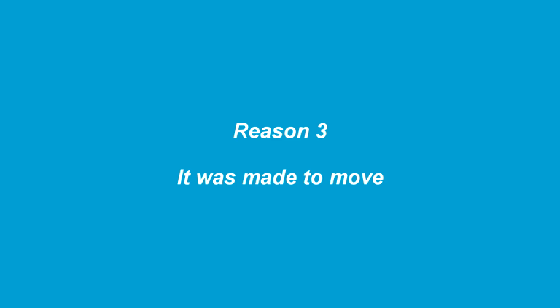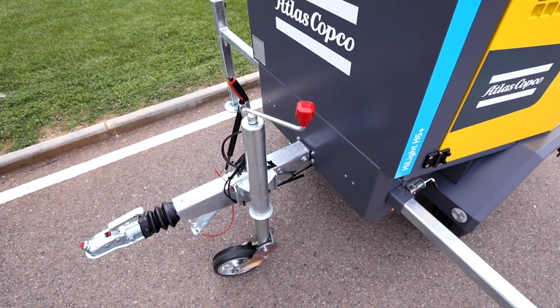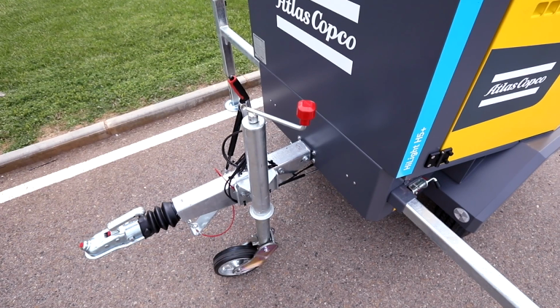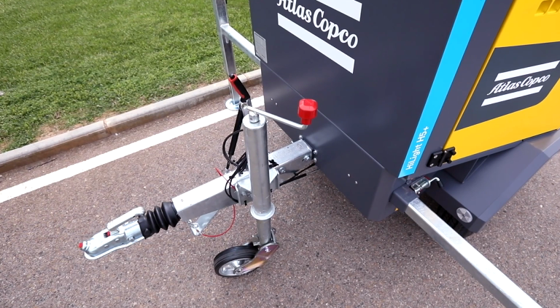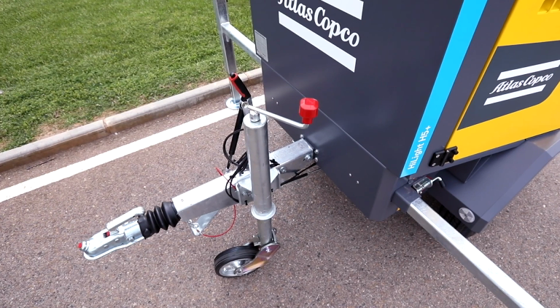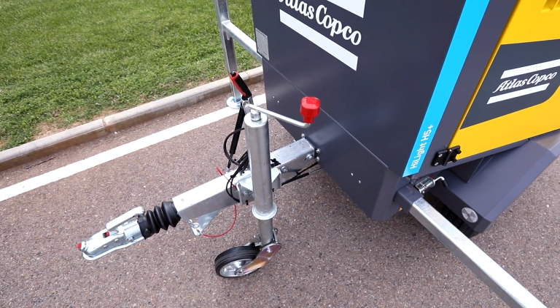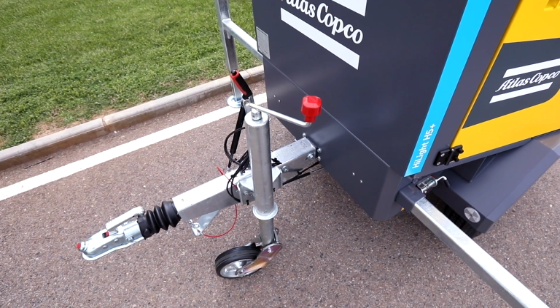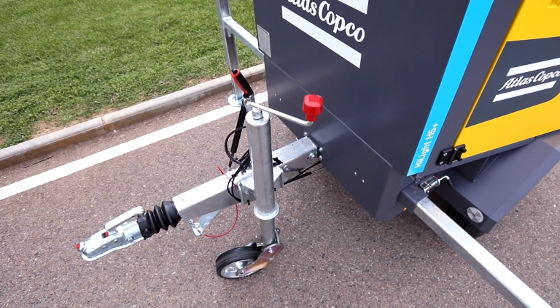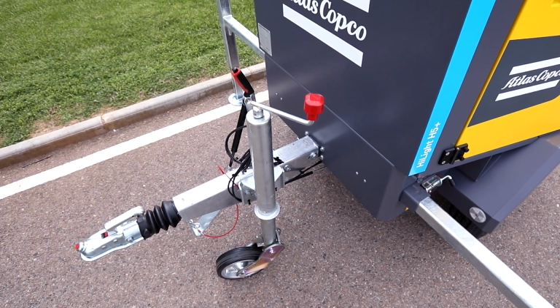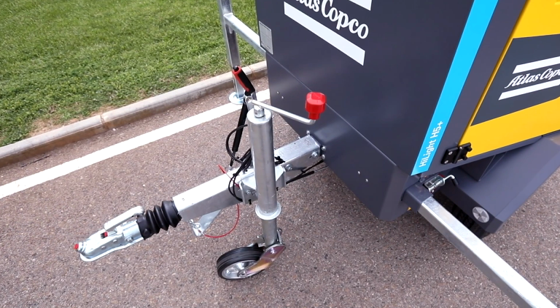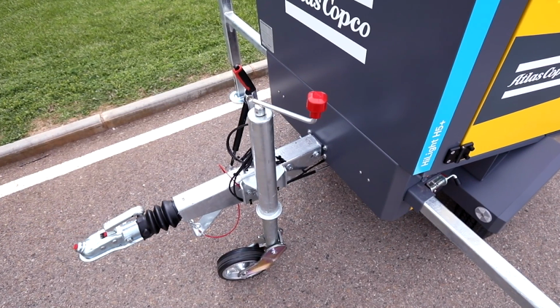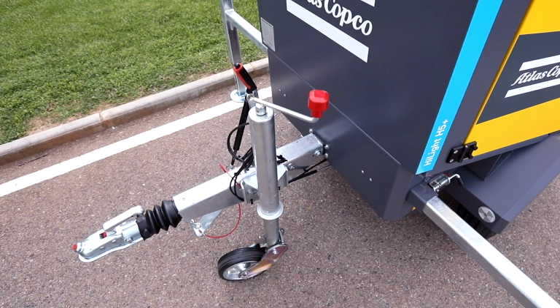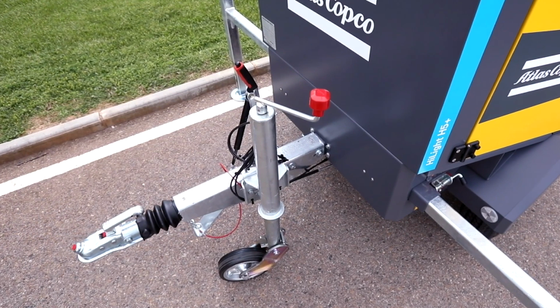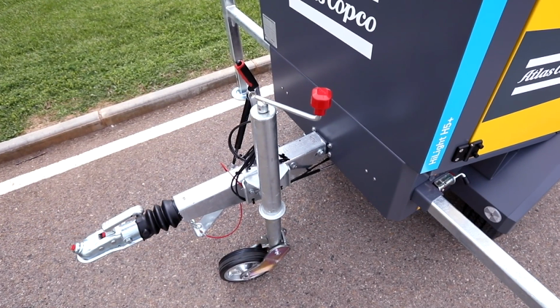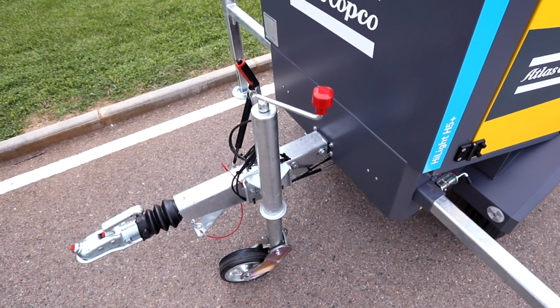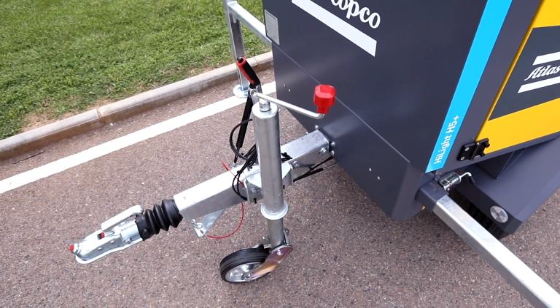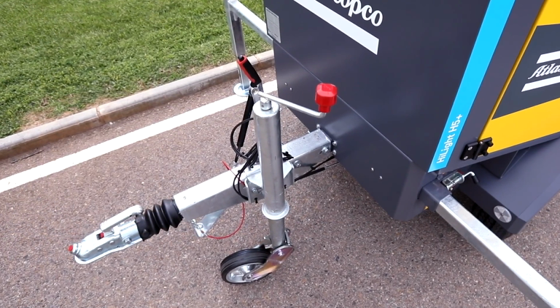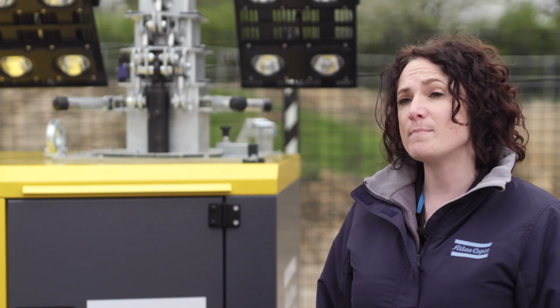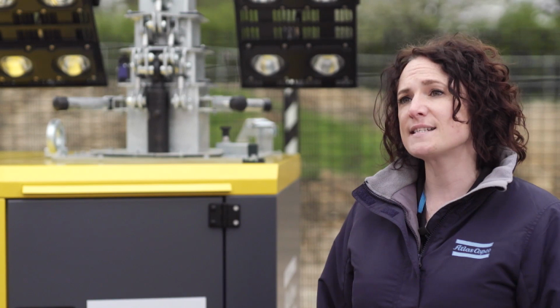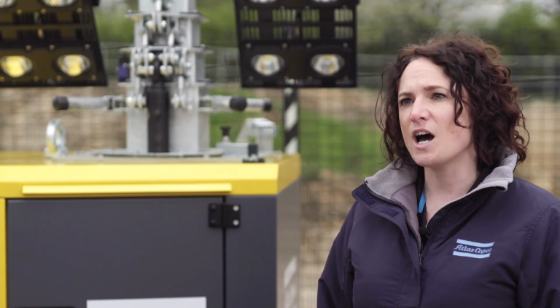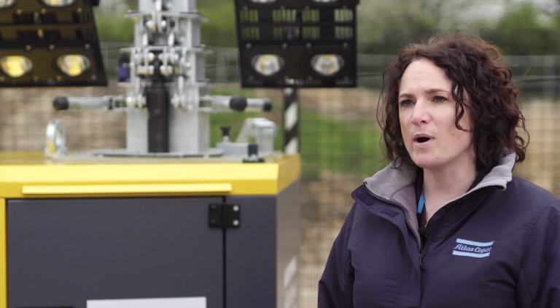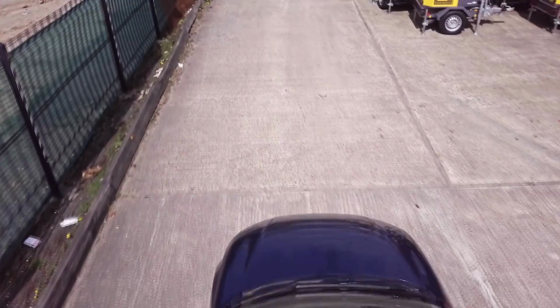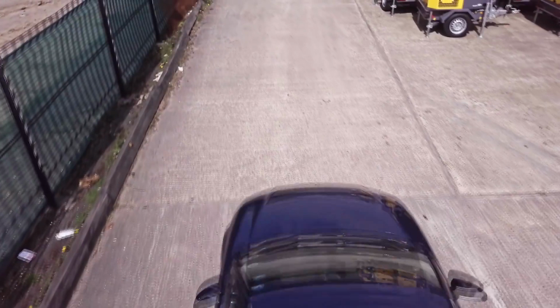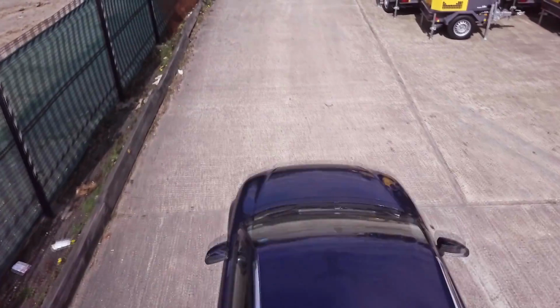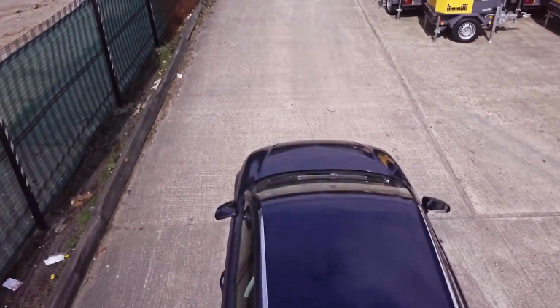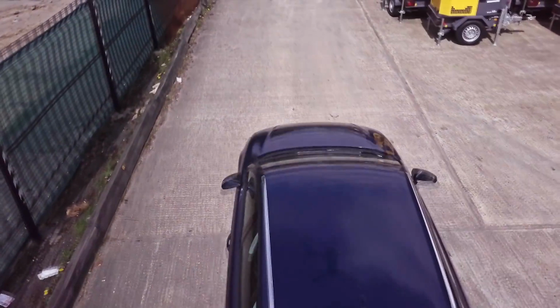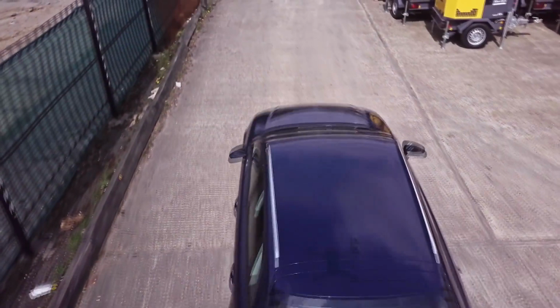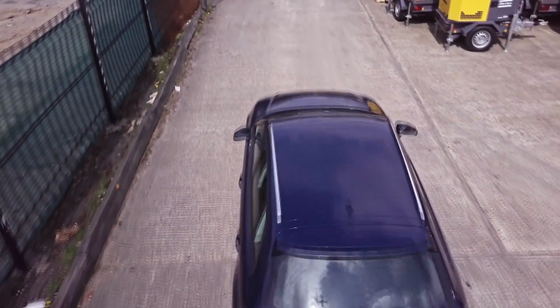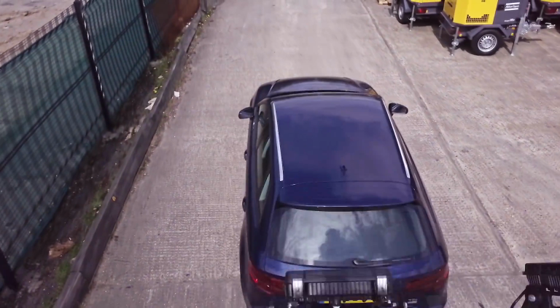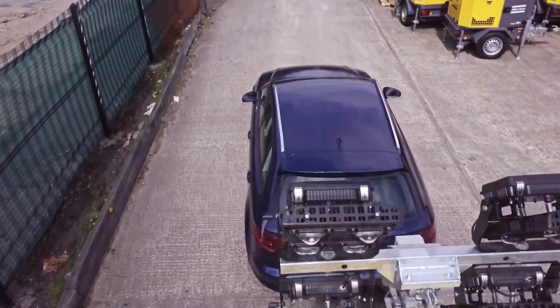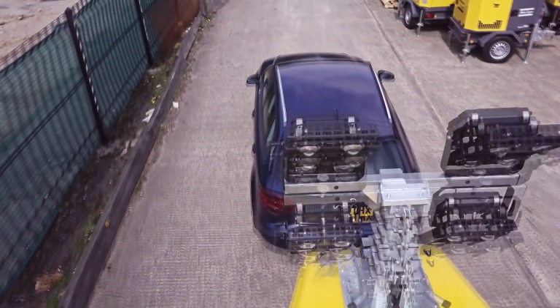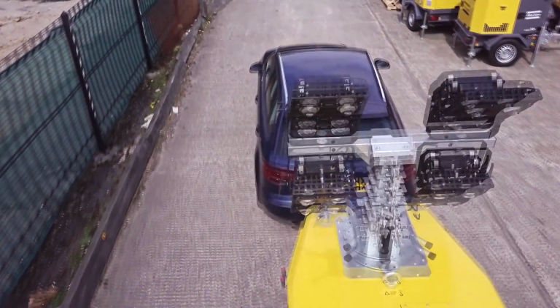You can see that the design is compact and robust and yet remains lightweight, meaning it can be towed behind any standard car.